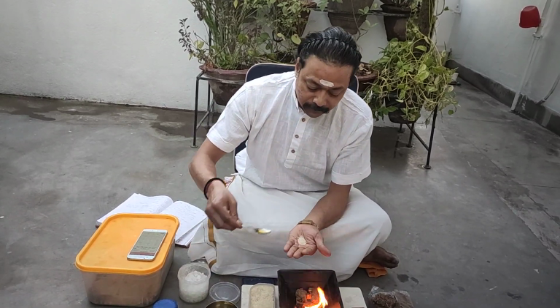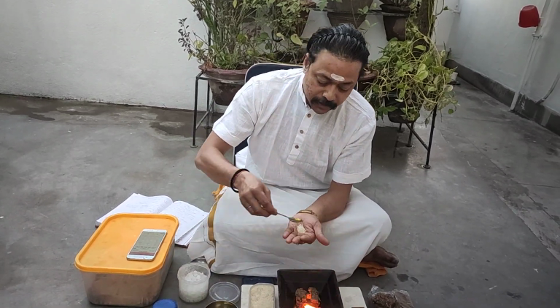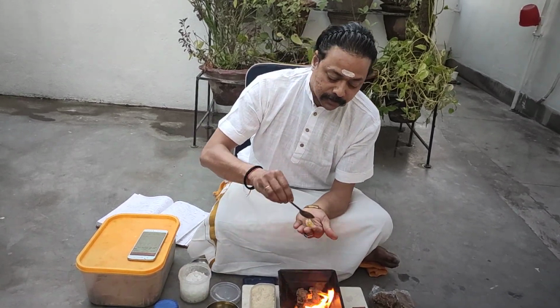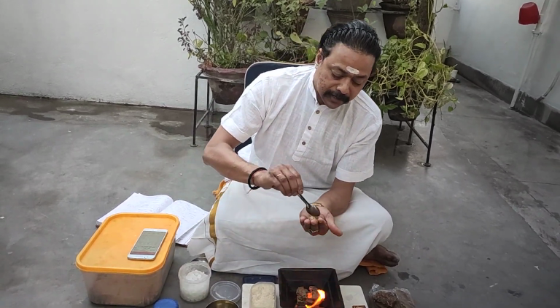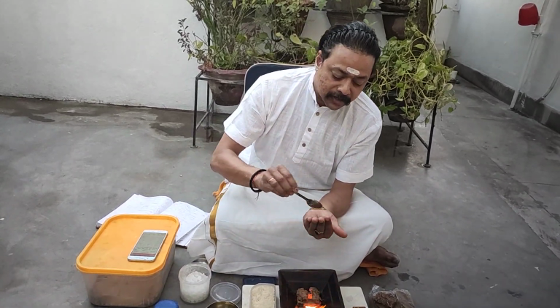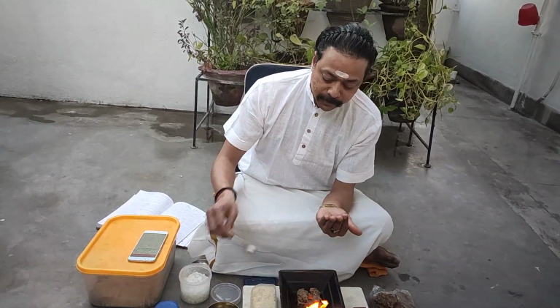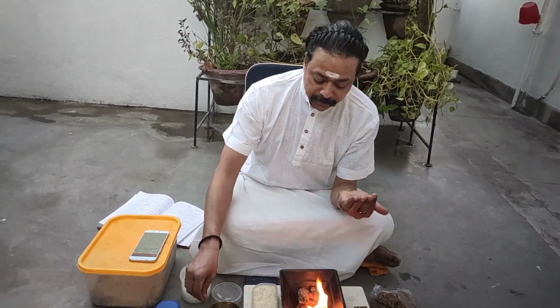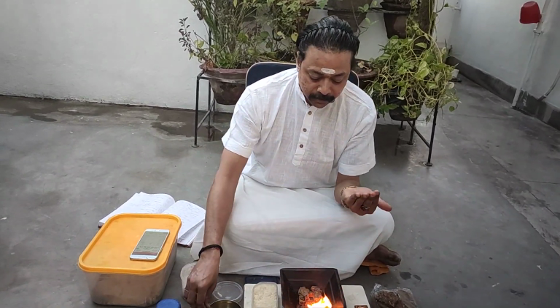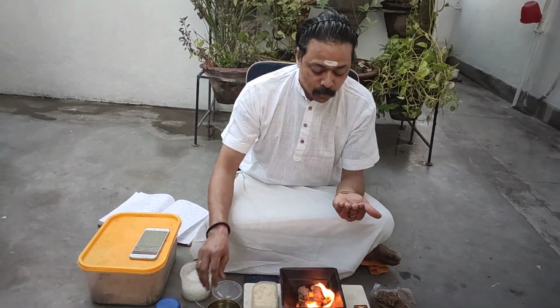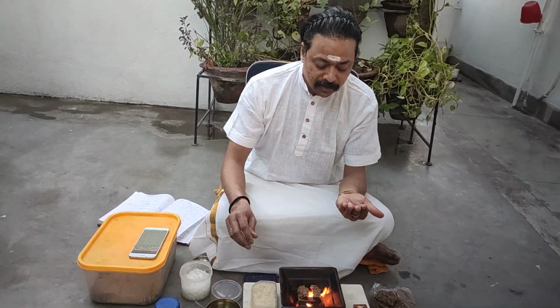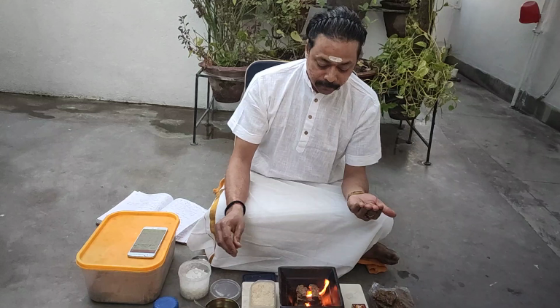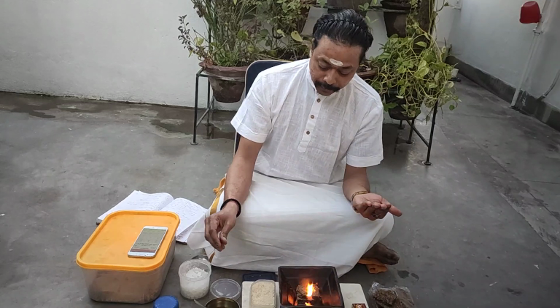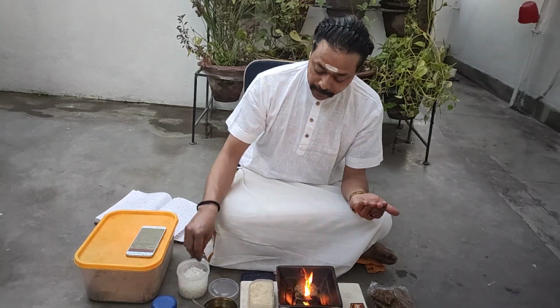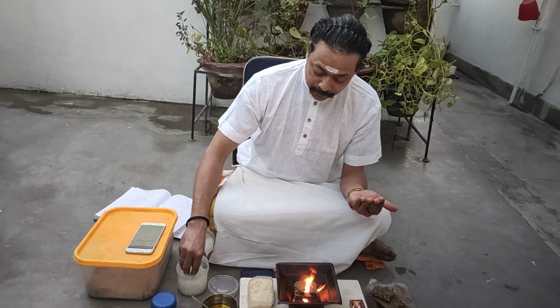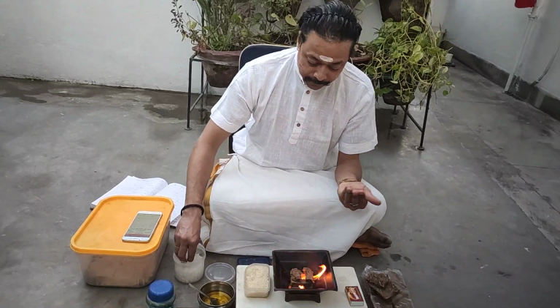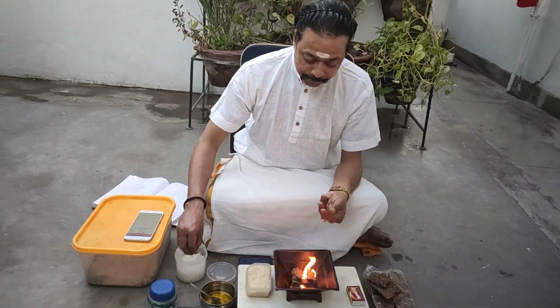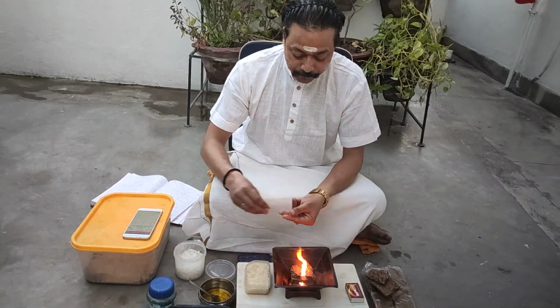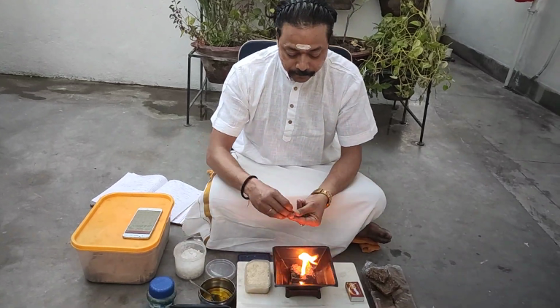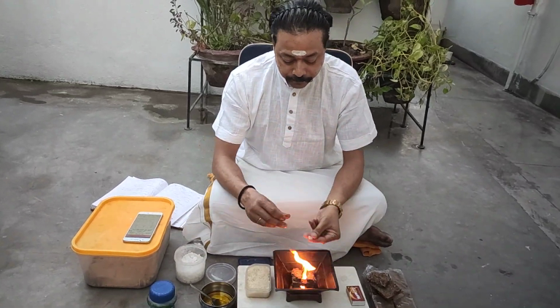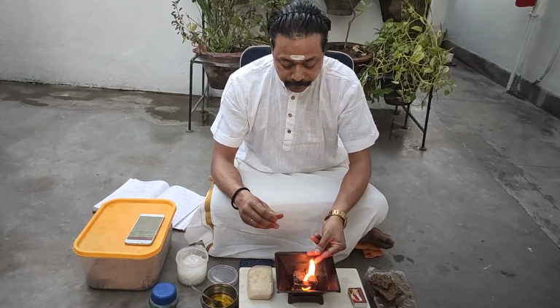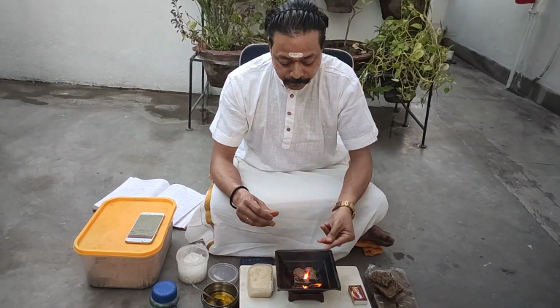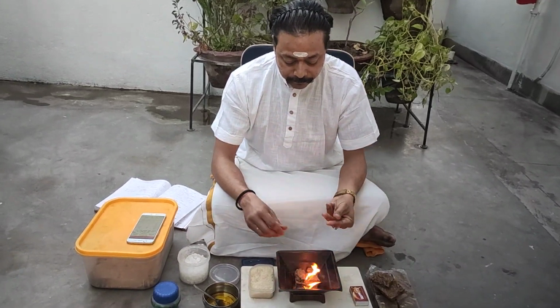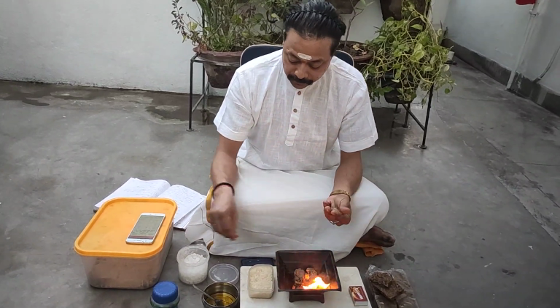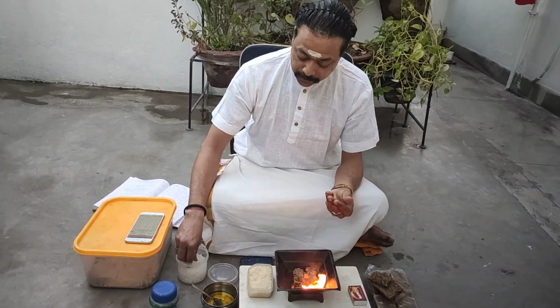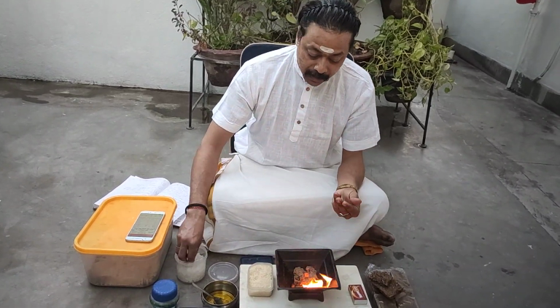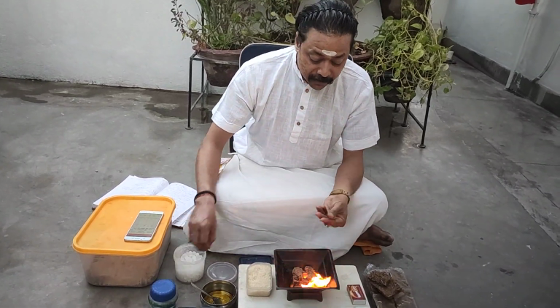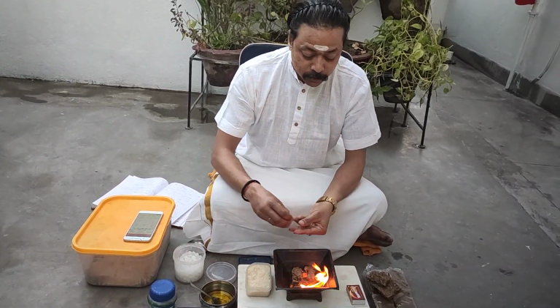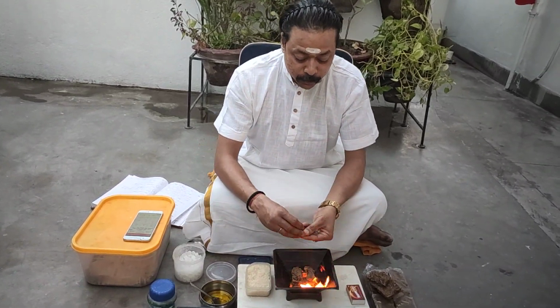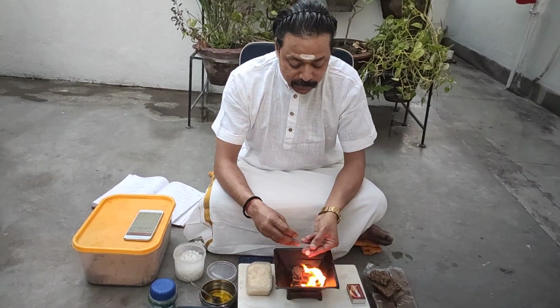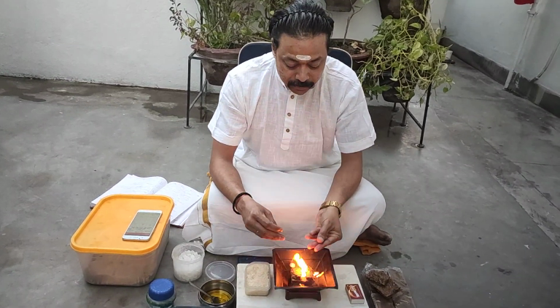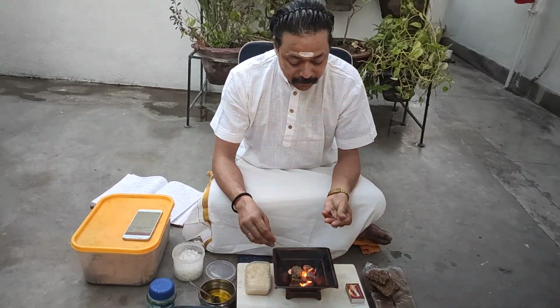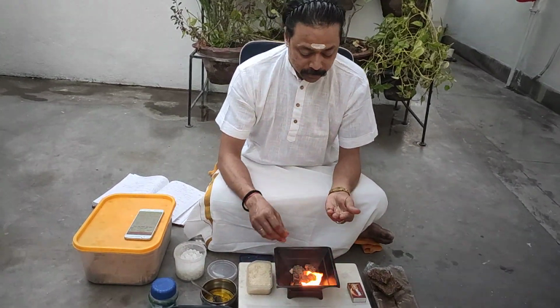Here is the akshat — unbroken rice smeared in Indian cow ghee. Camphor is also used; it's very good.